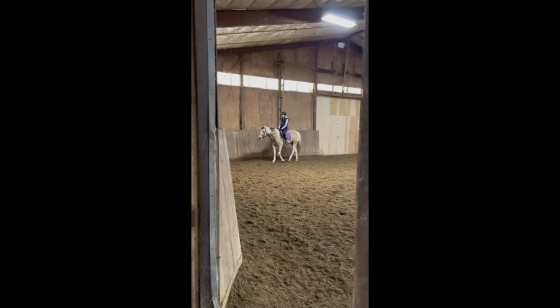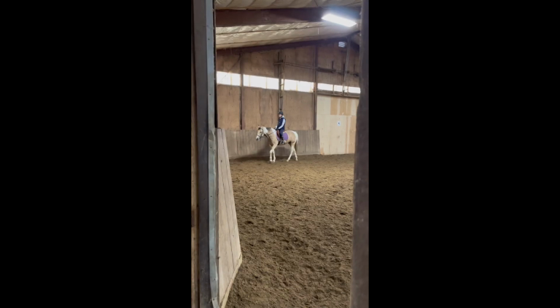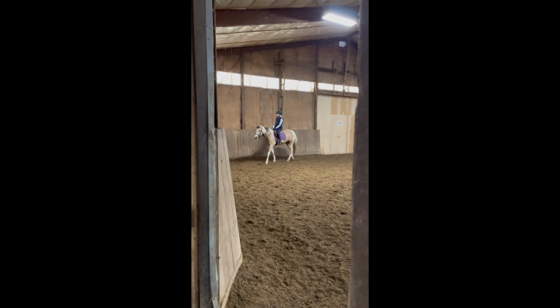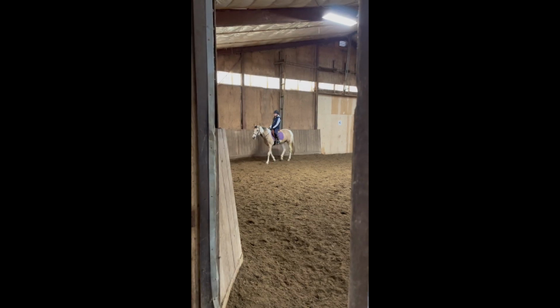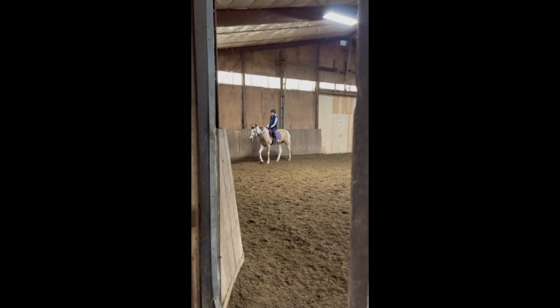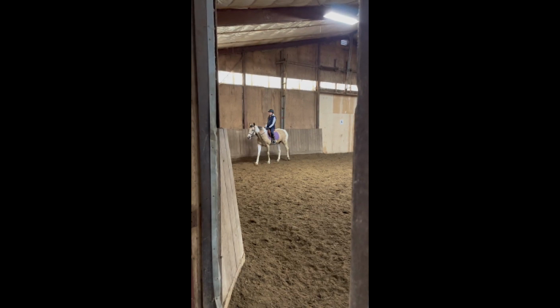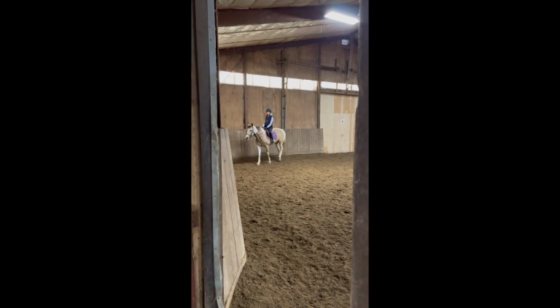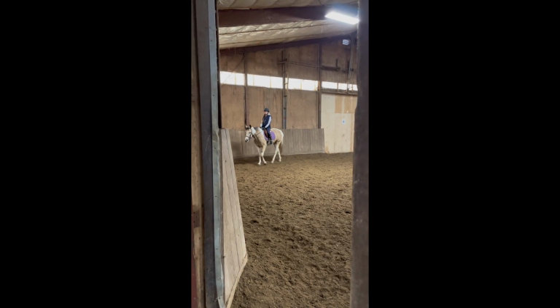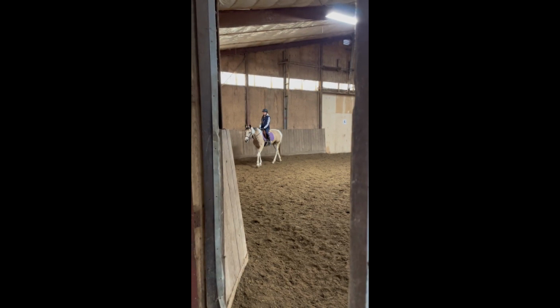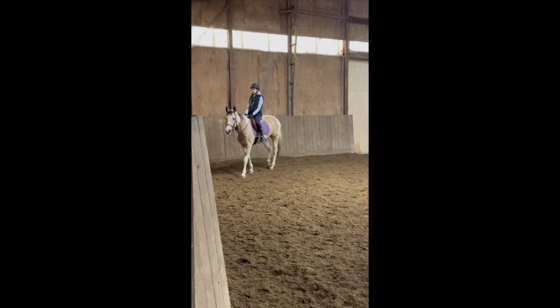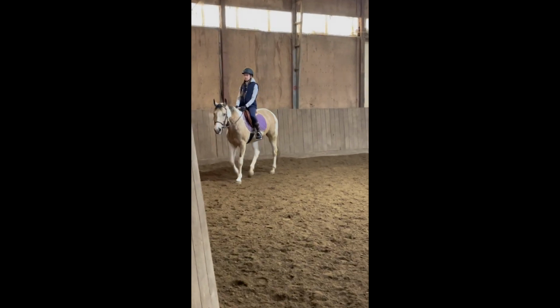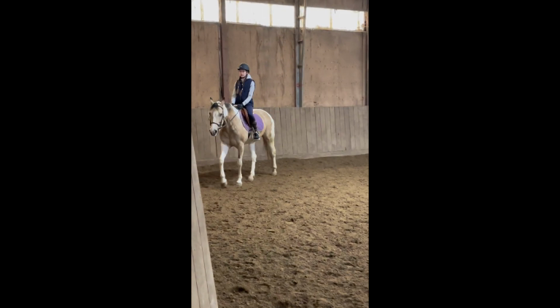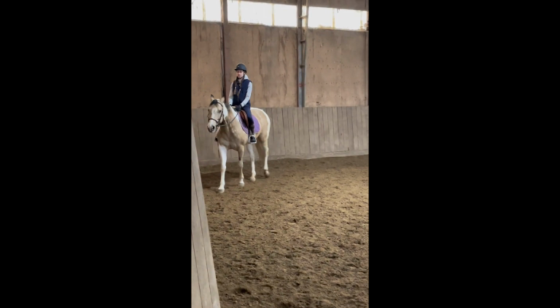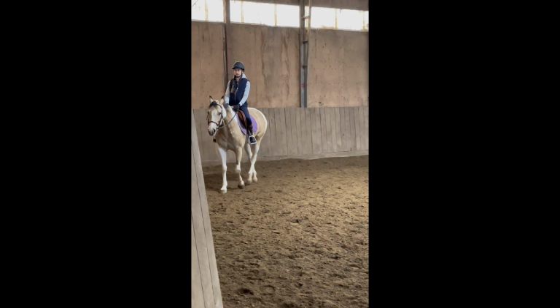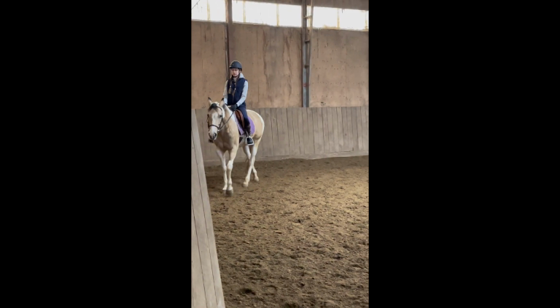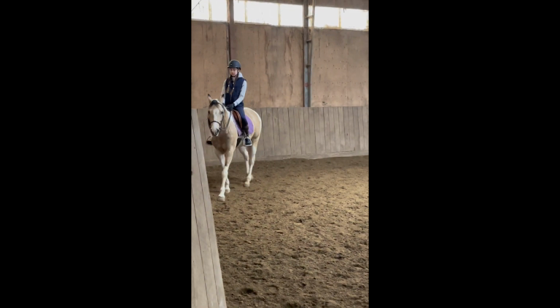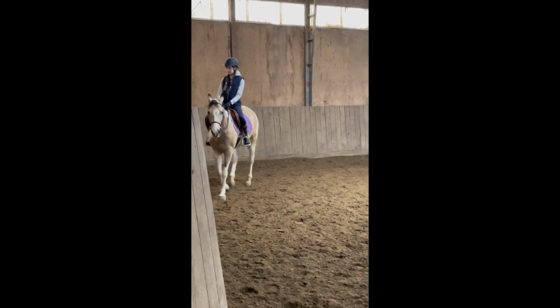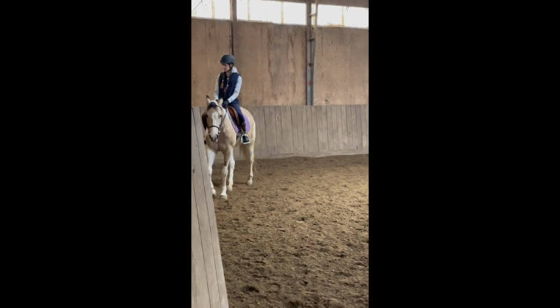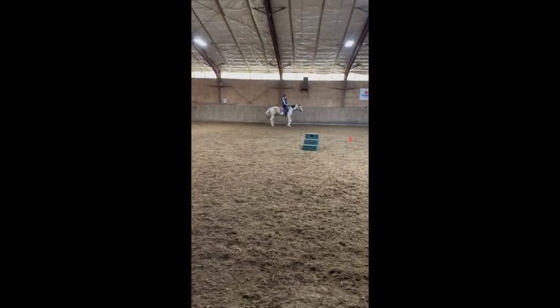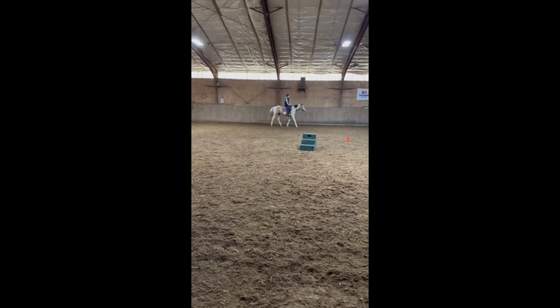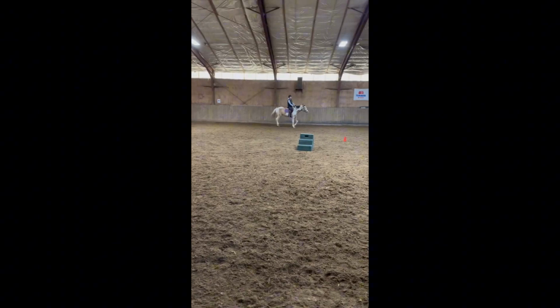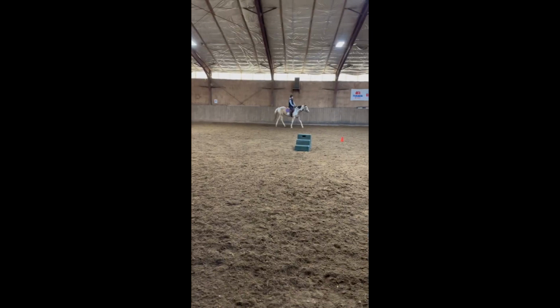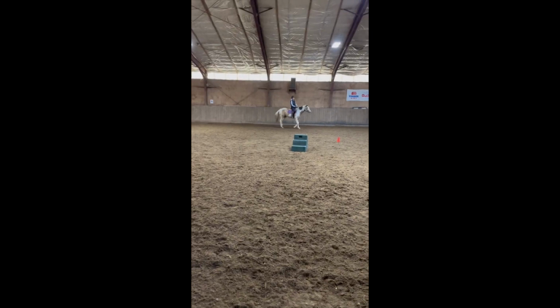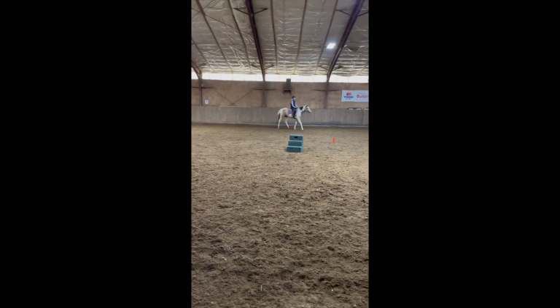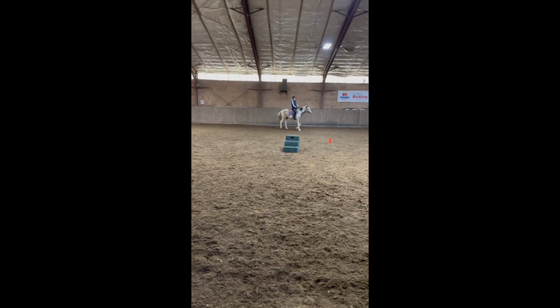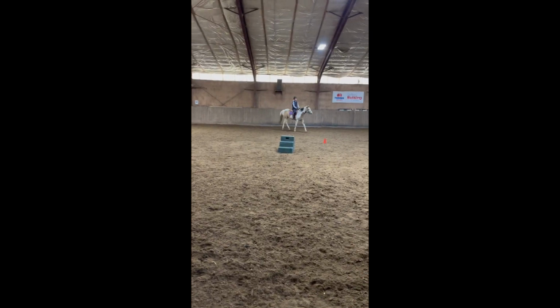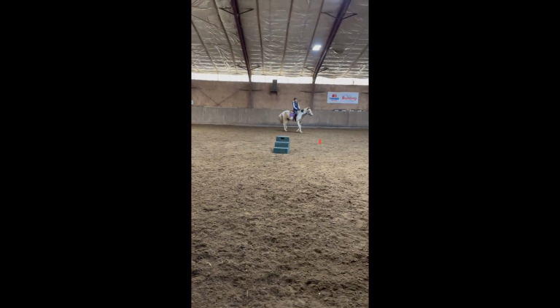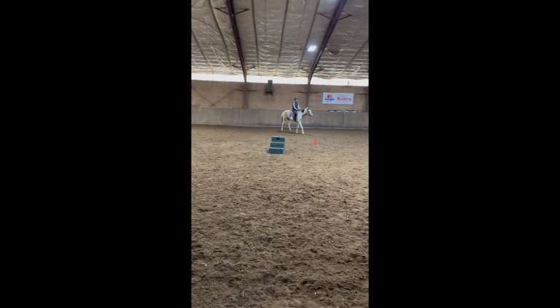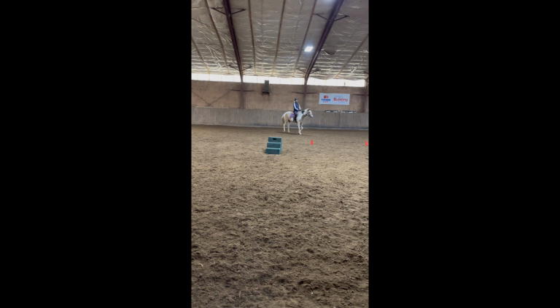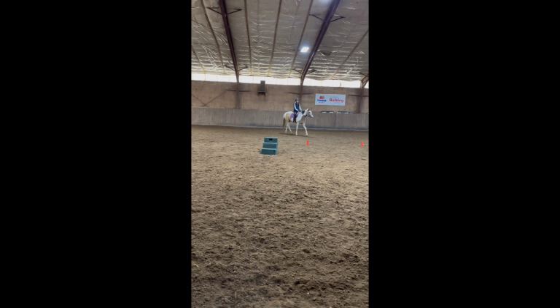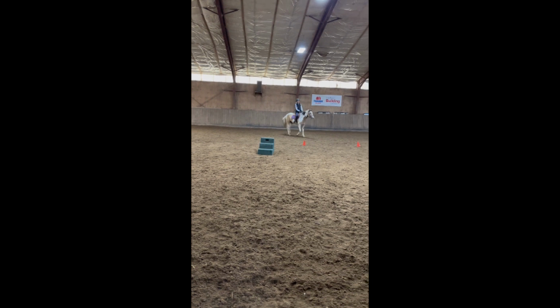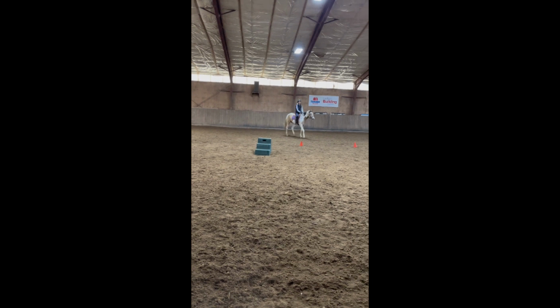Hey guys, join me on my March riding lesson. I was riding Kiki the Sassy Pony, which I haven't ridden in months since summer.